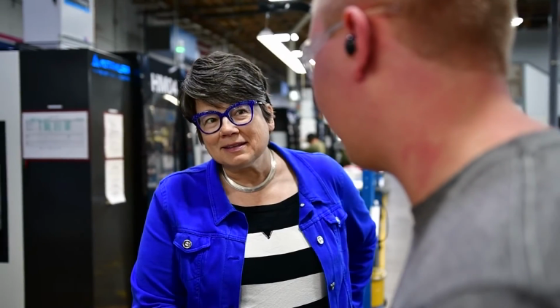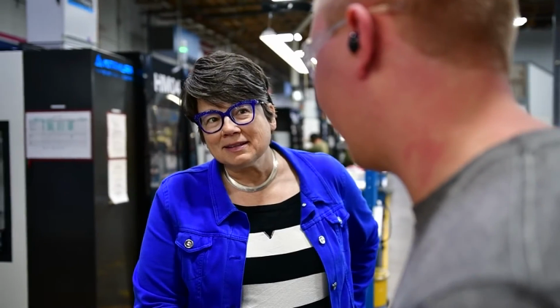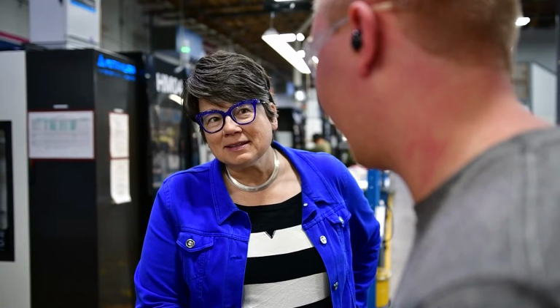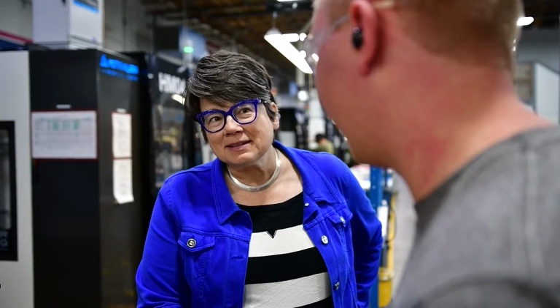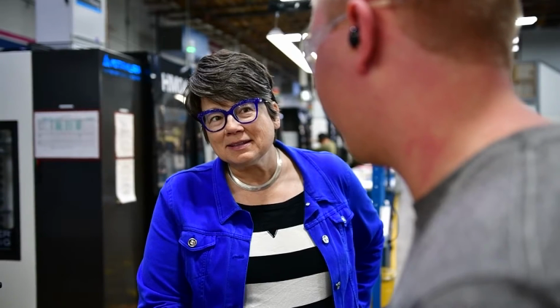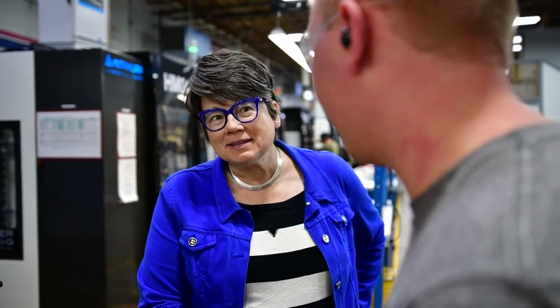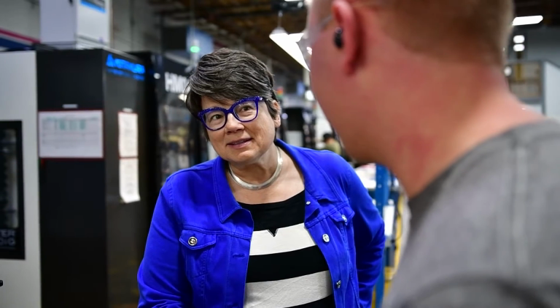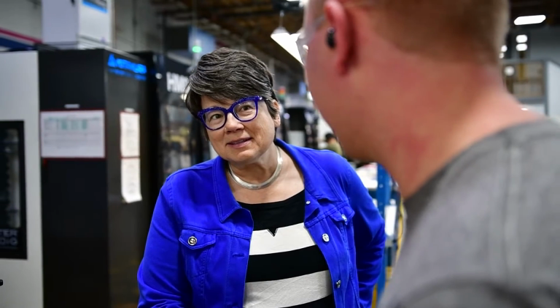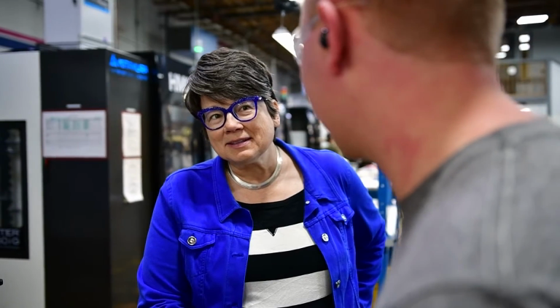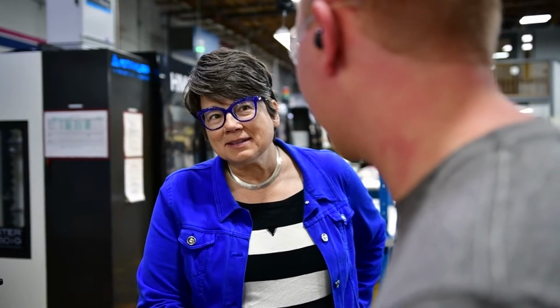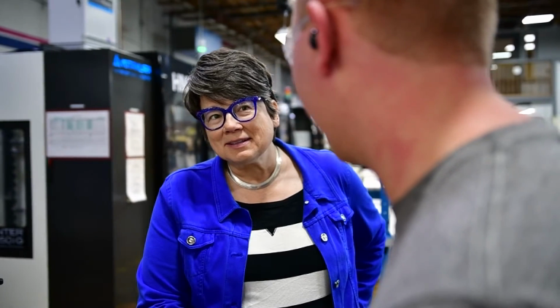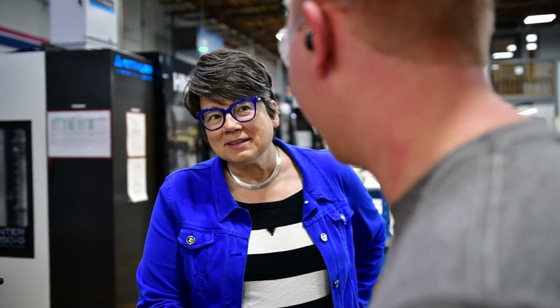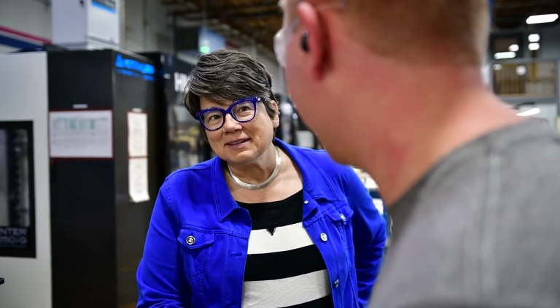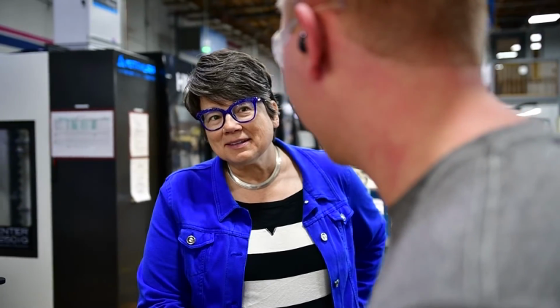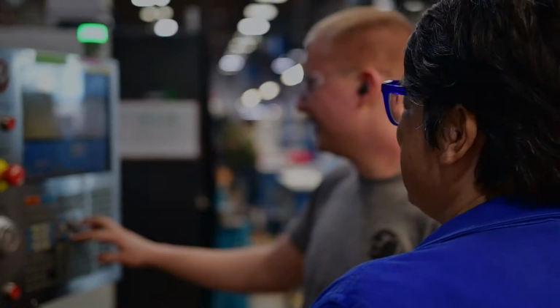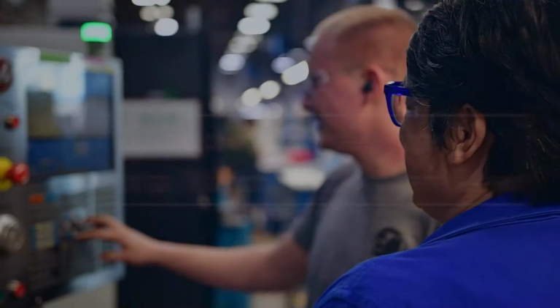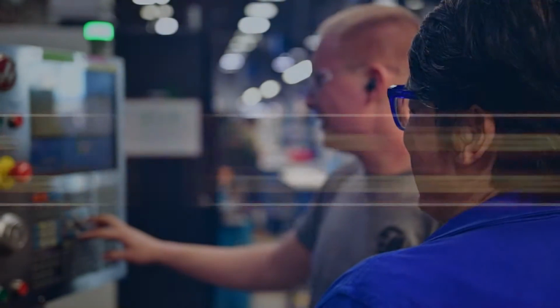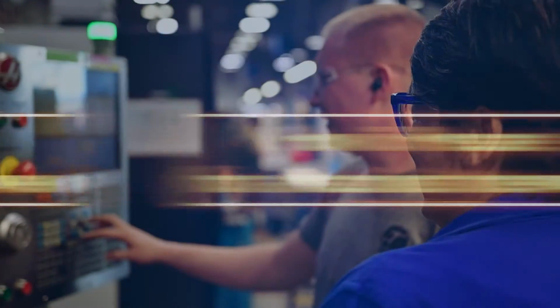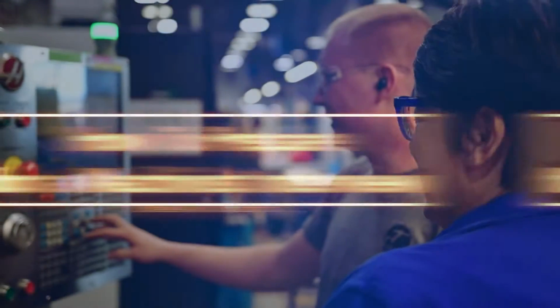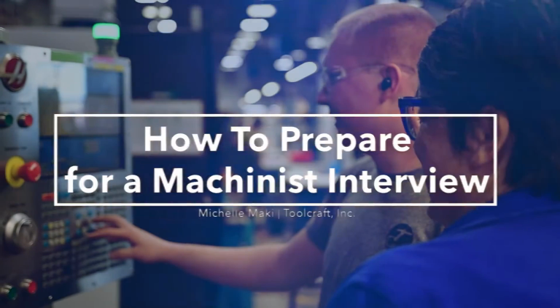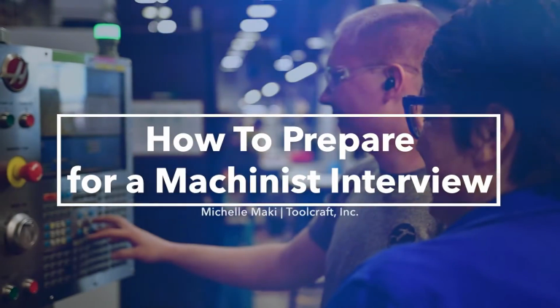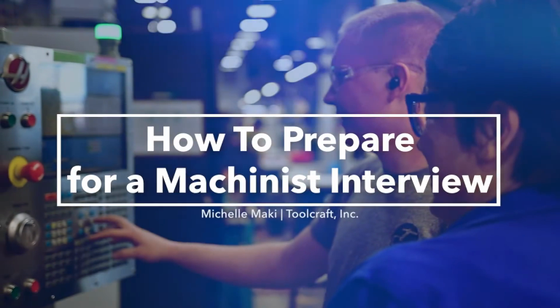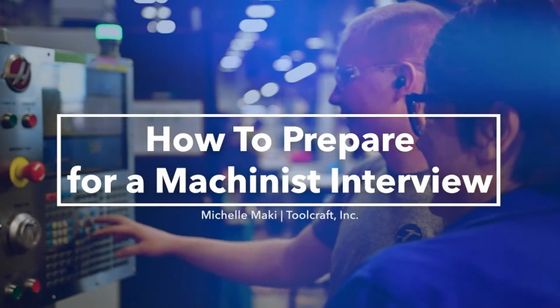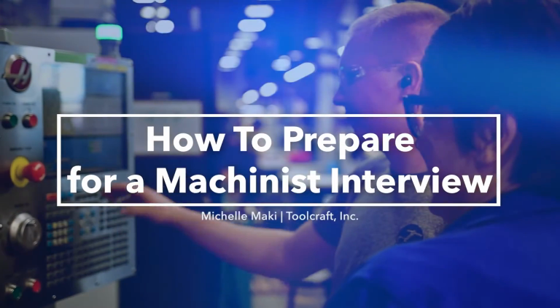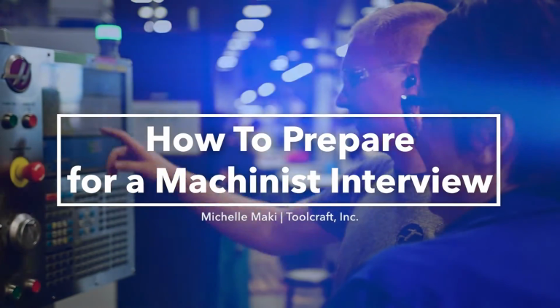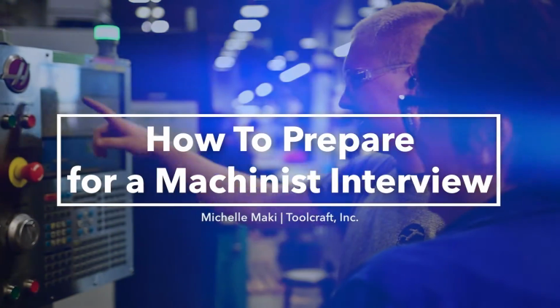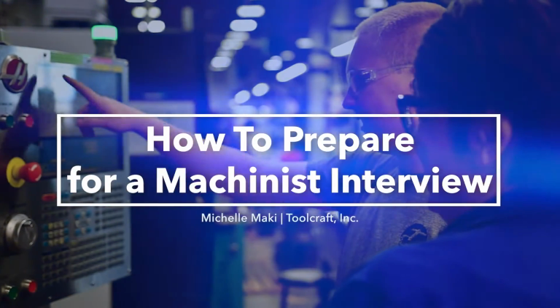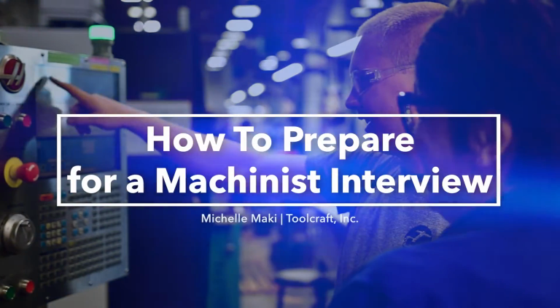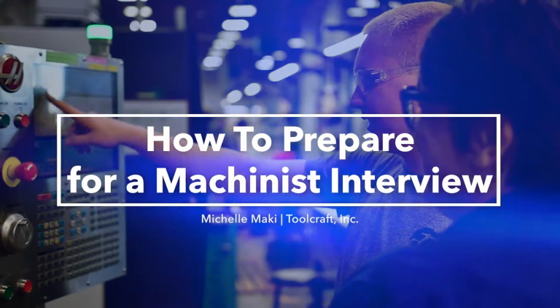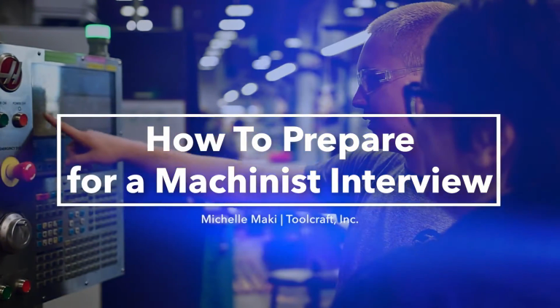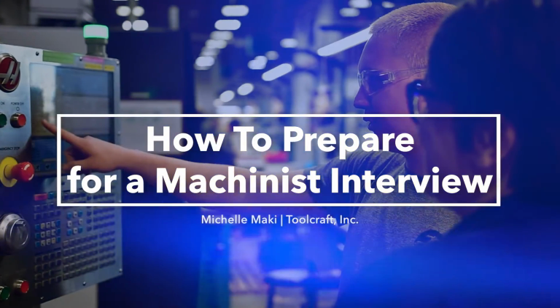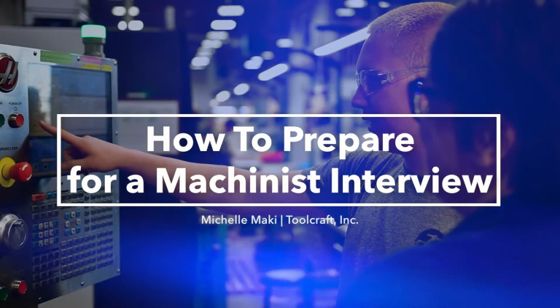I'm Michelle Mackey, People Operations Manager here at Toolcraft in Monroe, Washington.